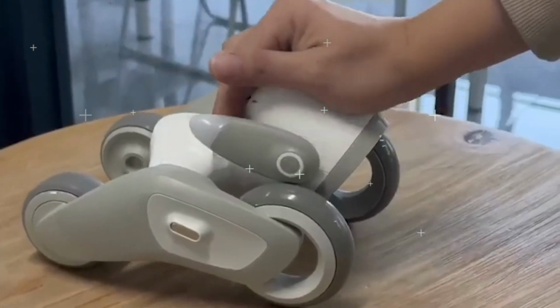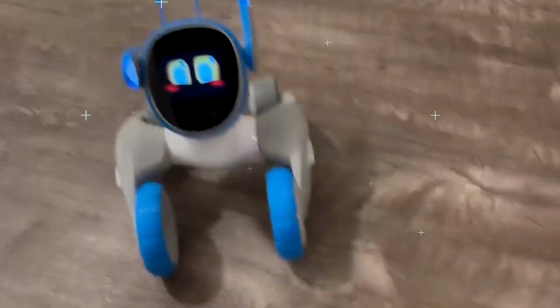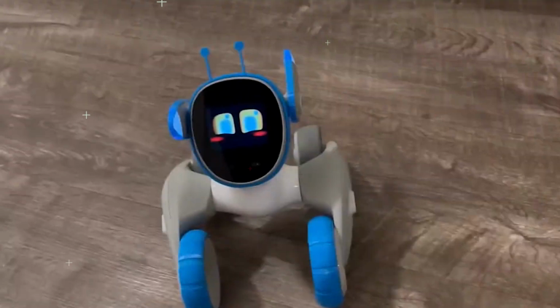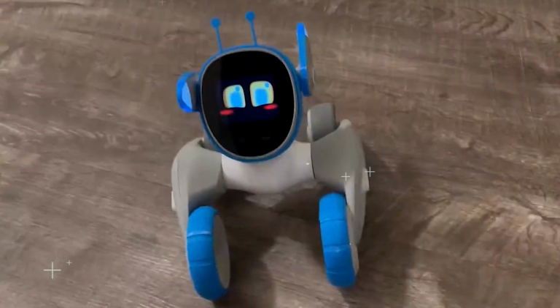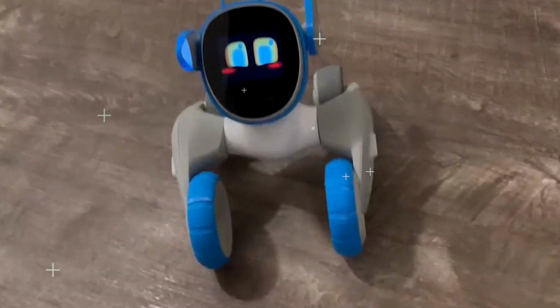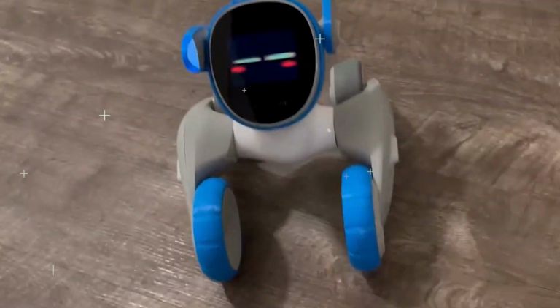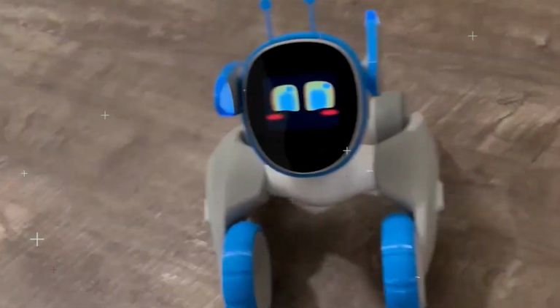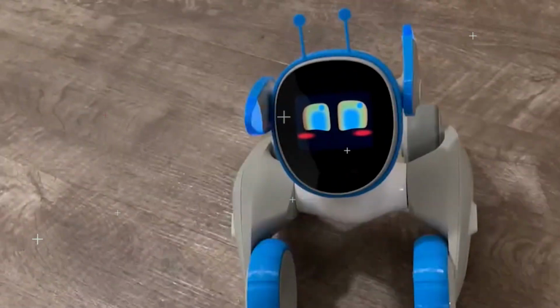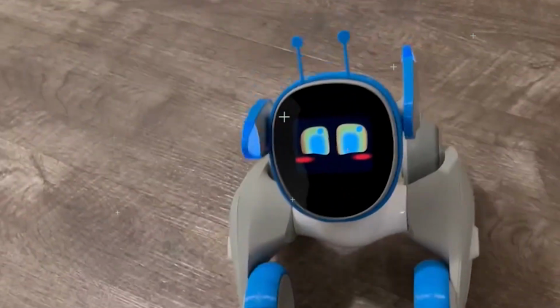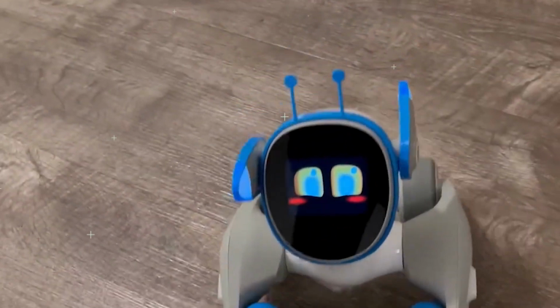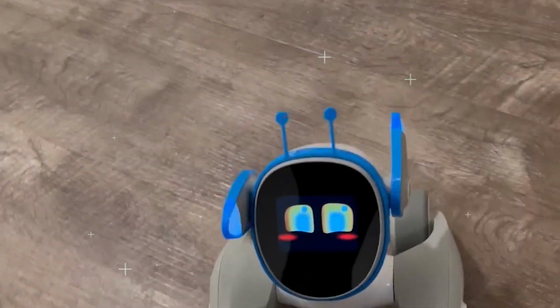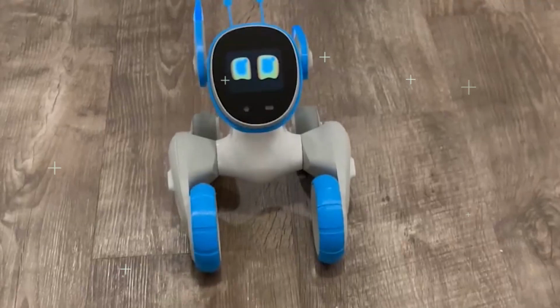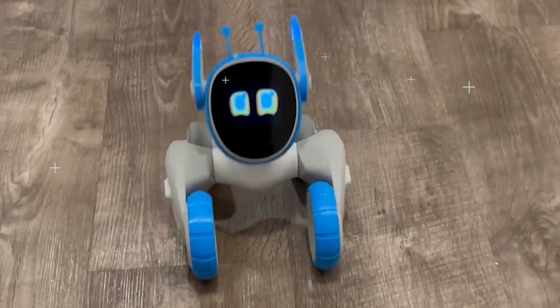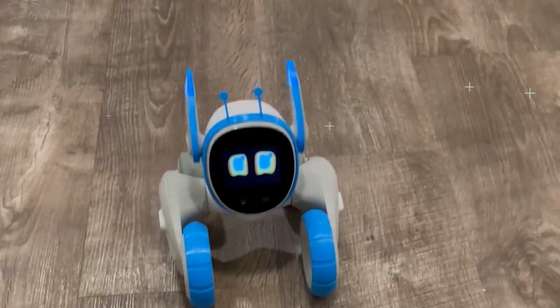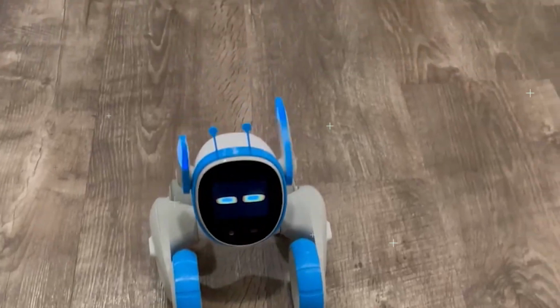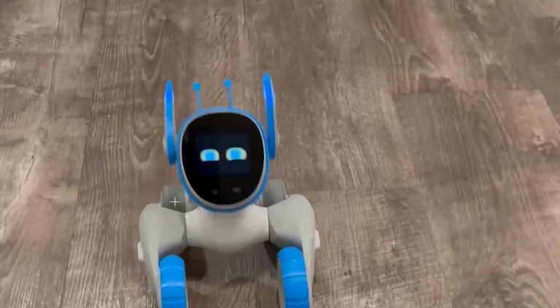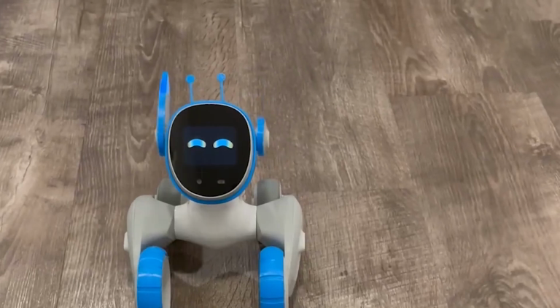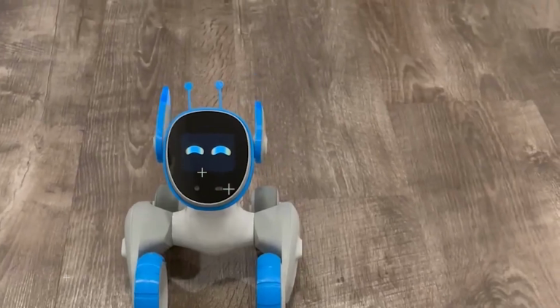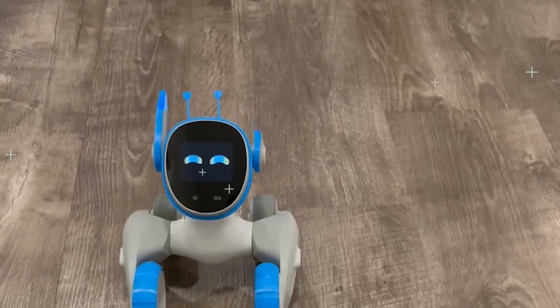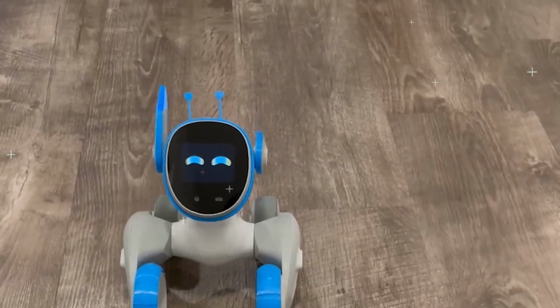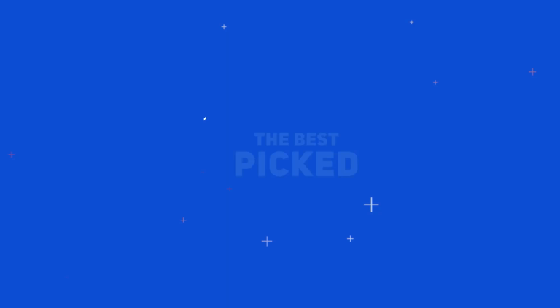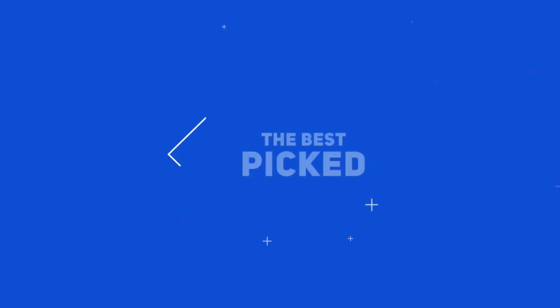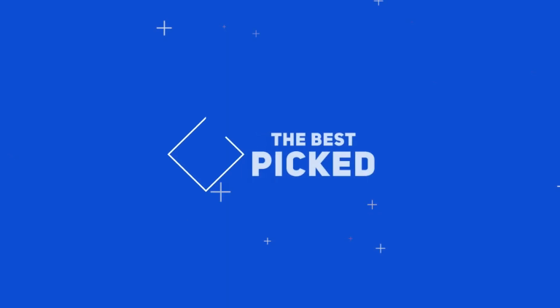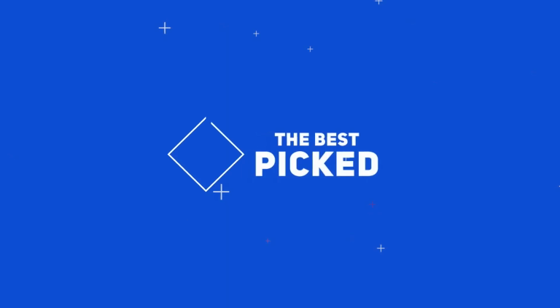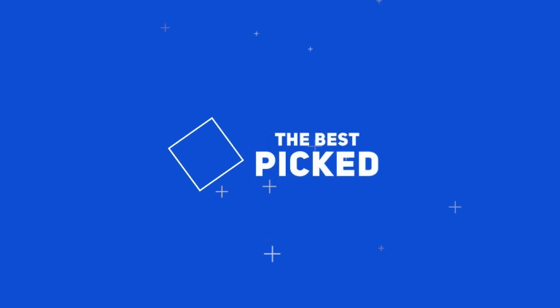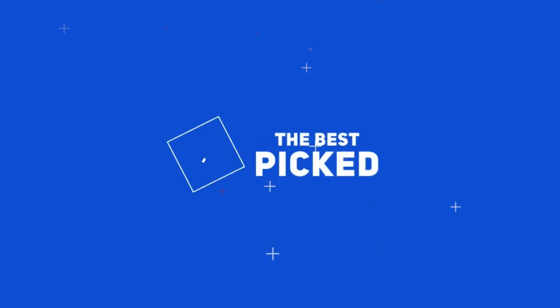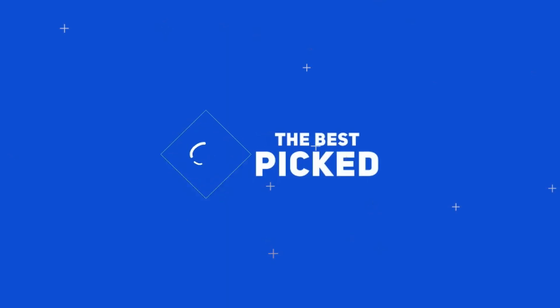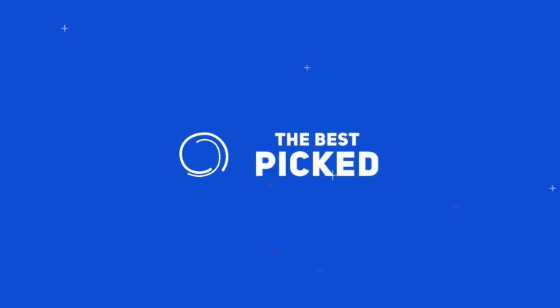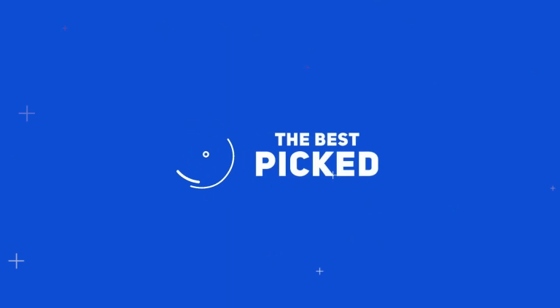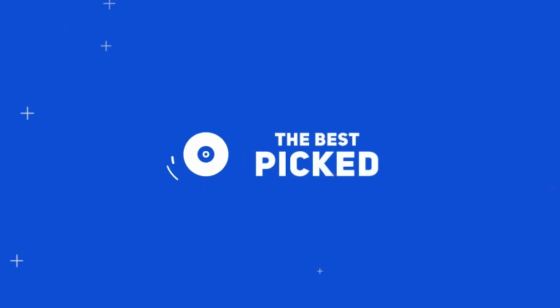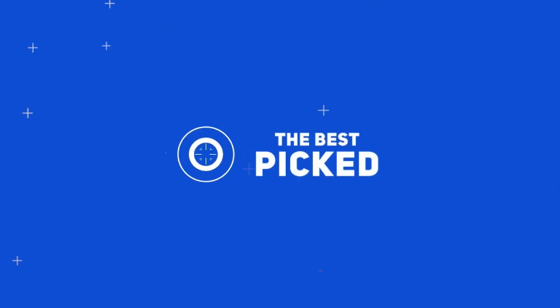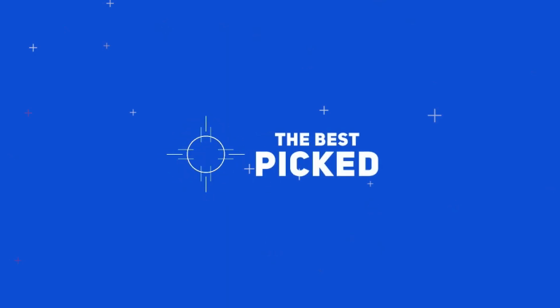Hello, Luna. Hey, everyone. Welcome back to the channel.